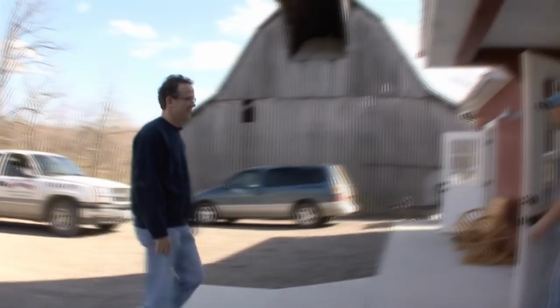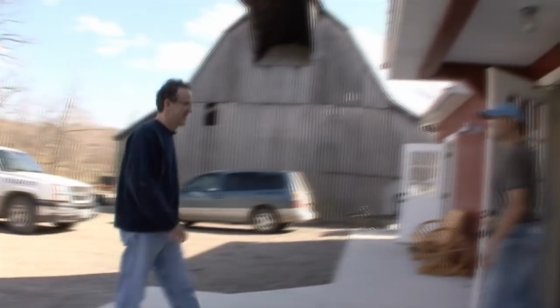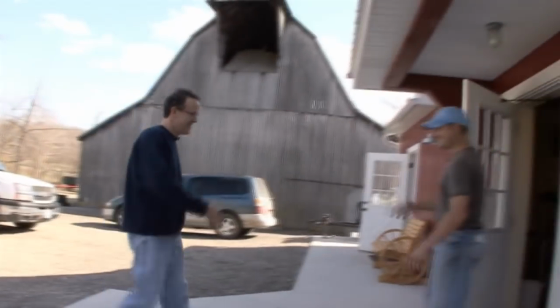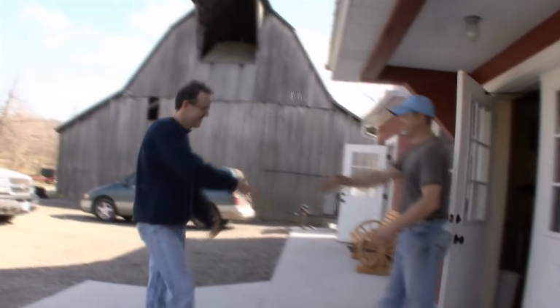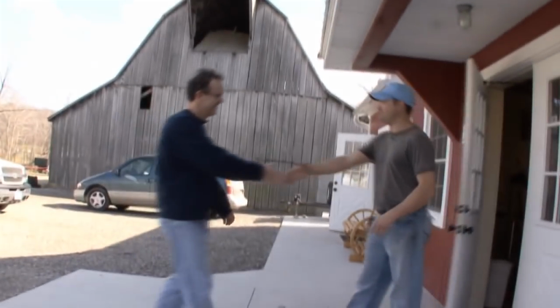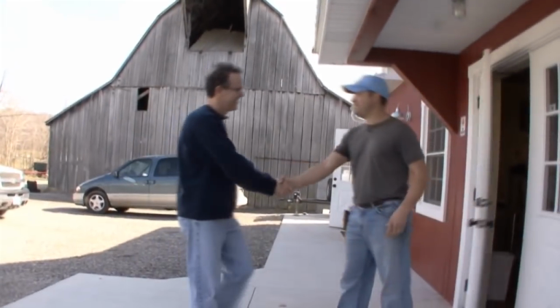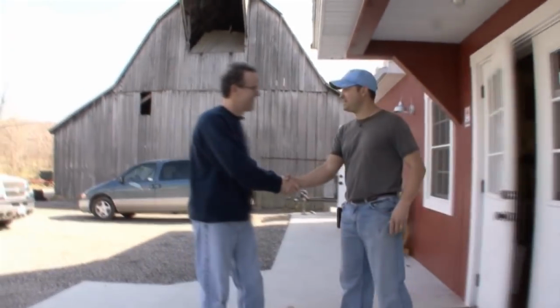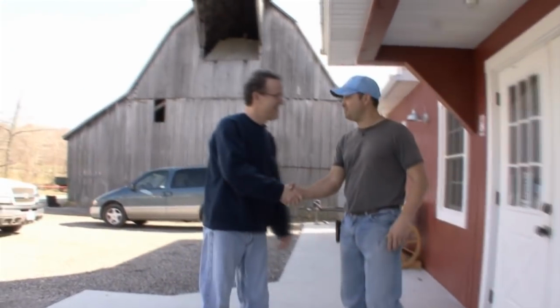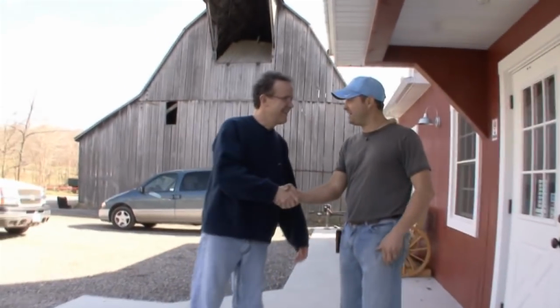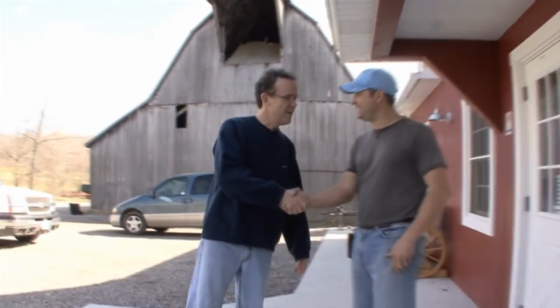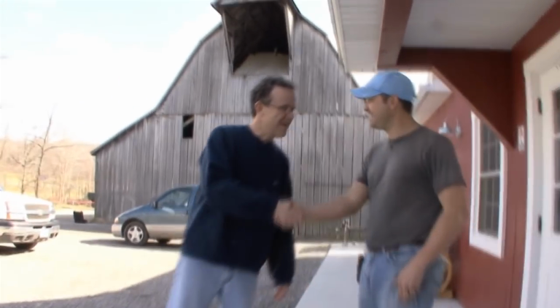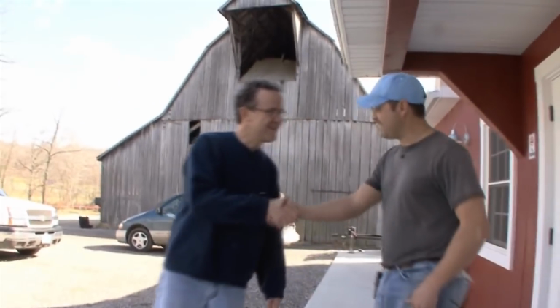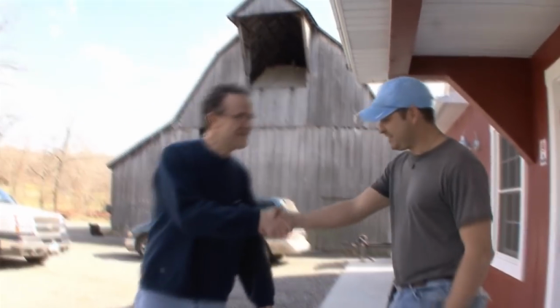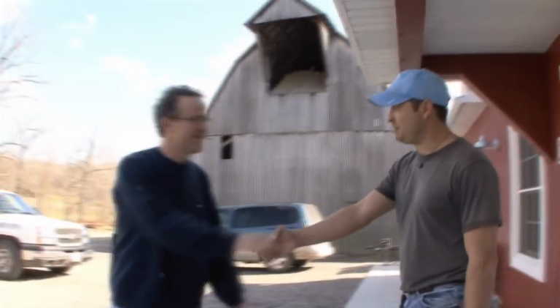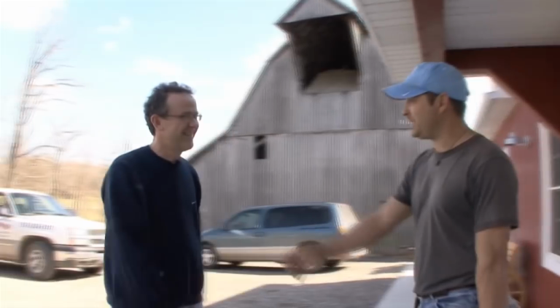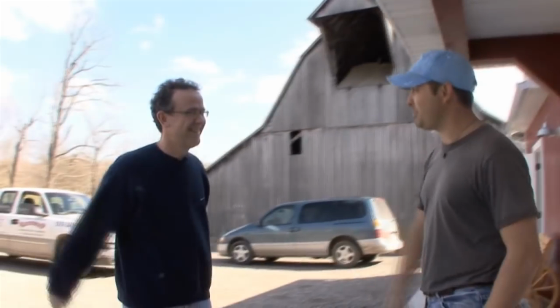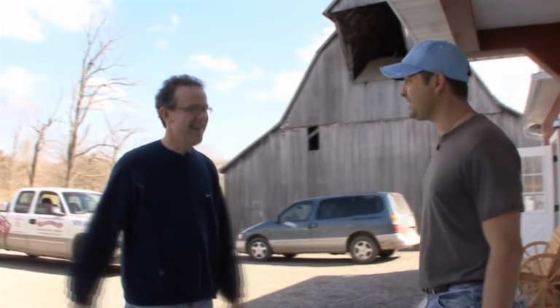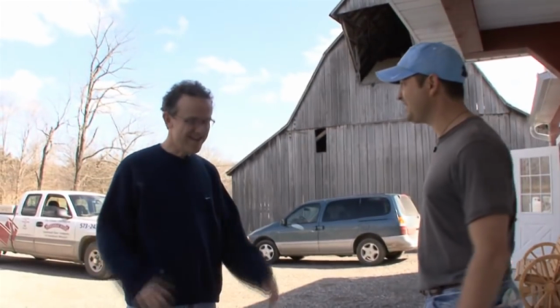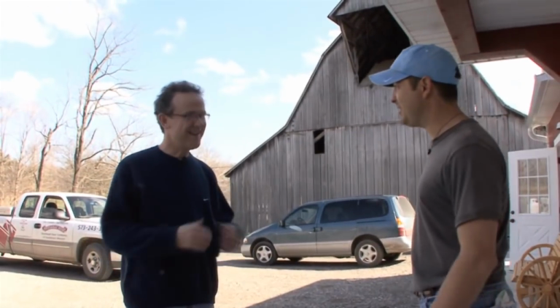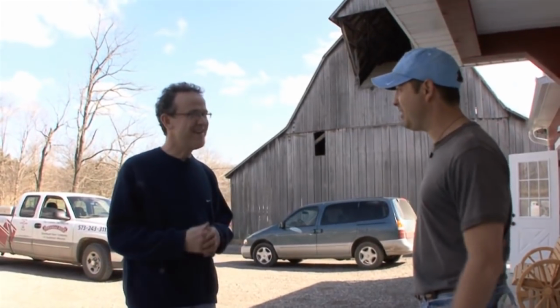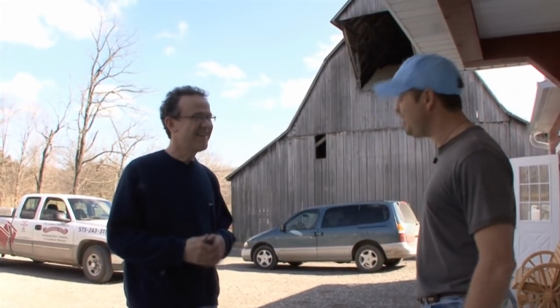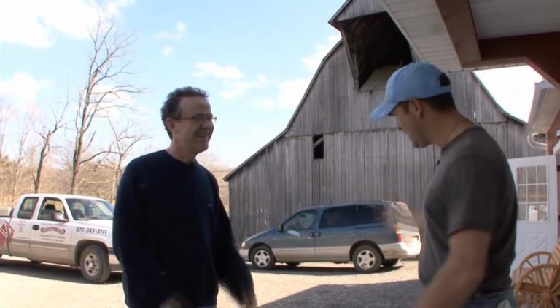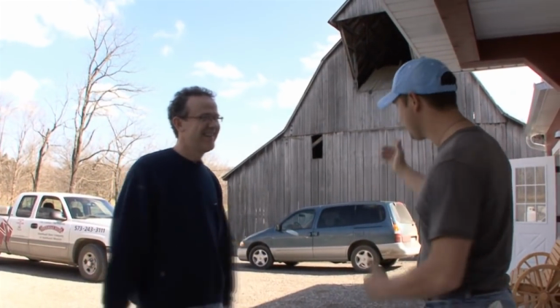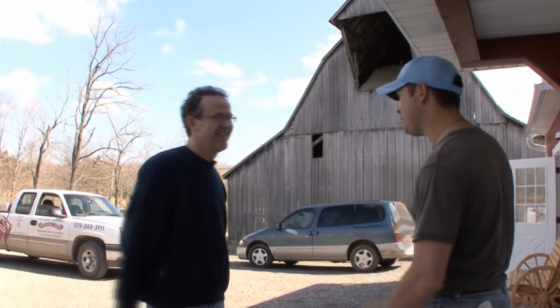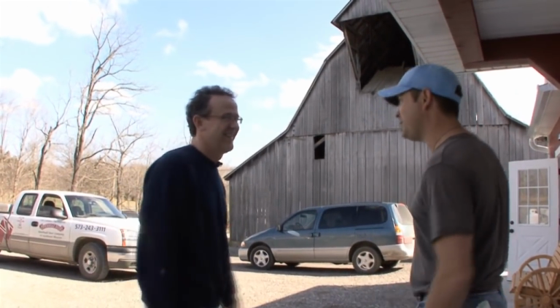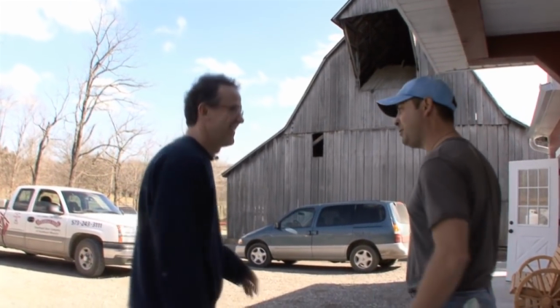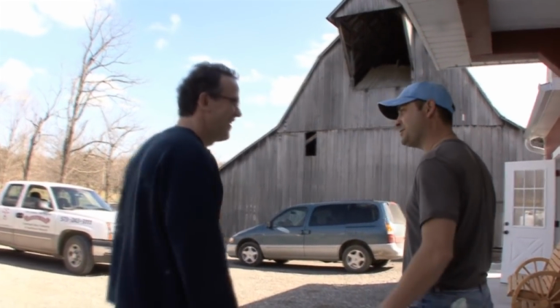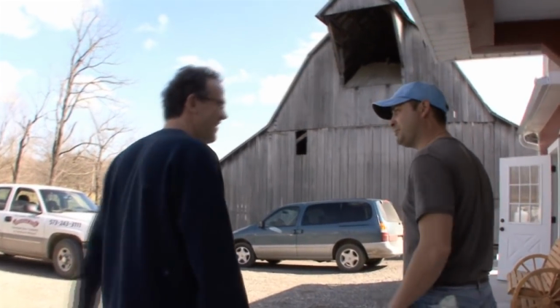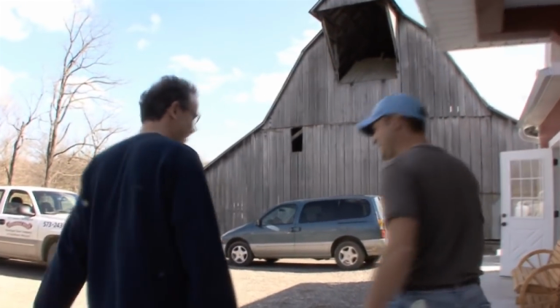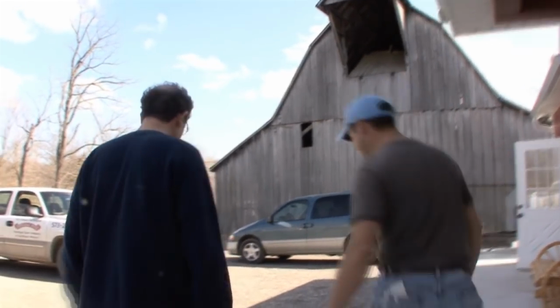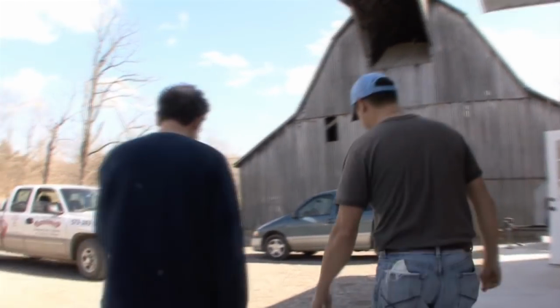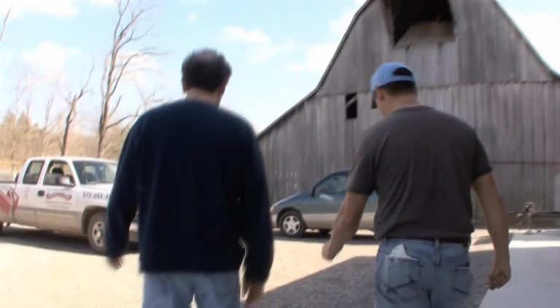Ron? Yeah? Hello, nice to meet you. I'm Brian. Hey Brian, nice to meet you. Ready to get to work? I think I am. We got some stuff over in the barn to start with. All right, let's go.